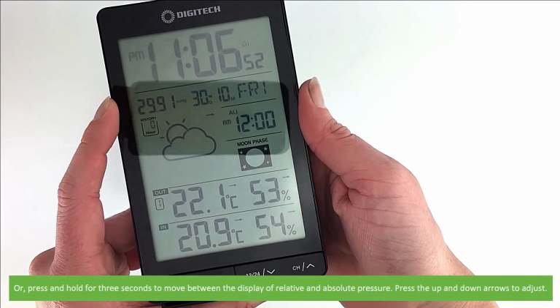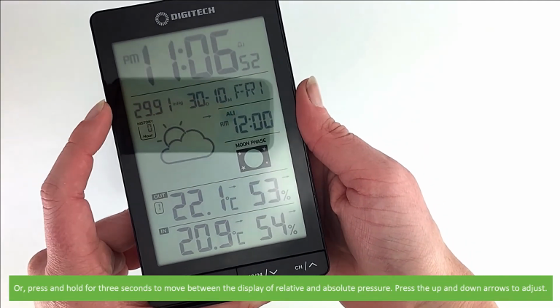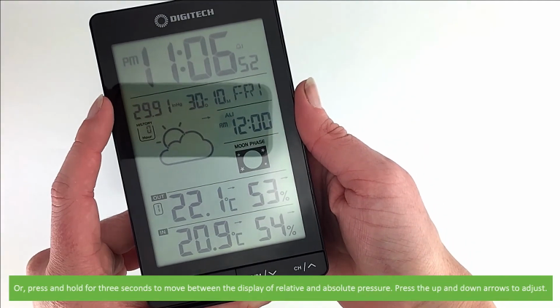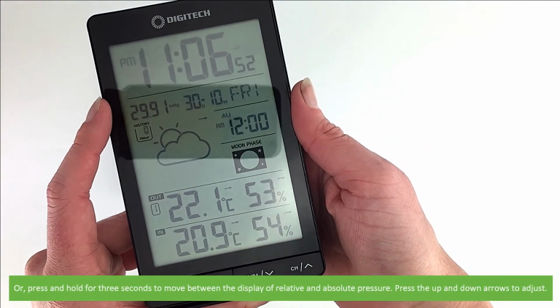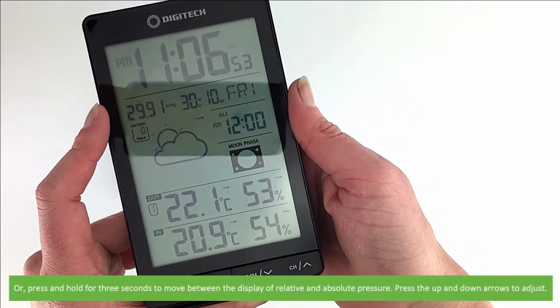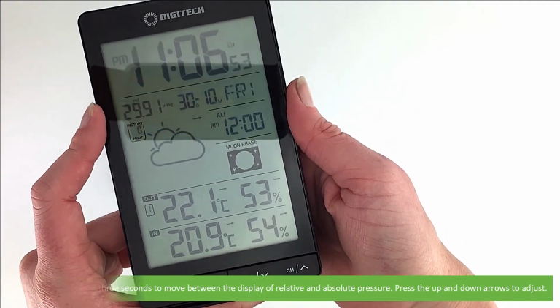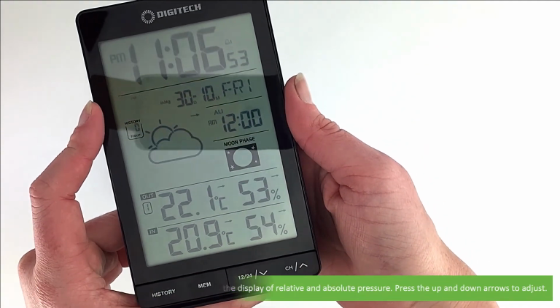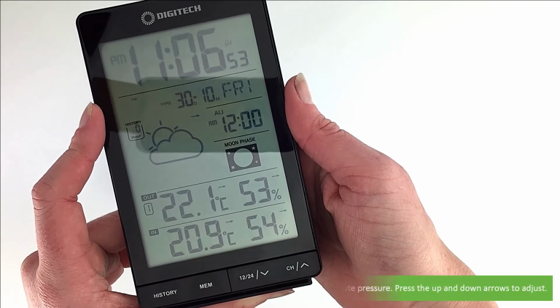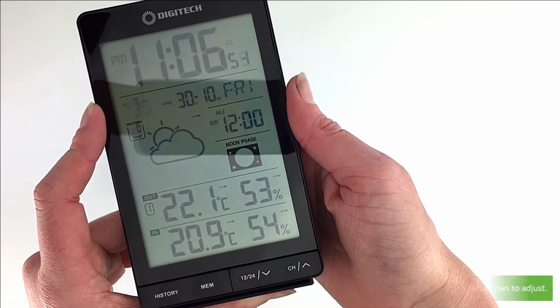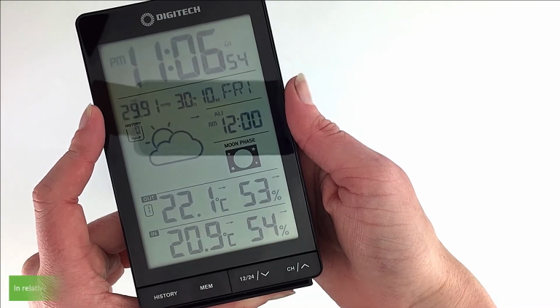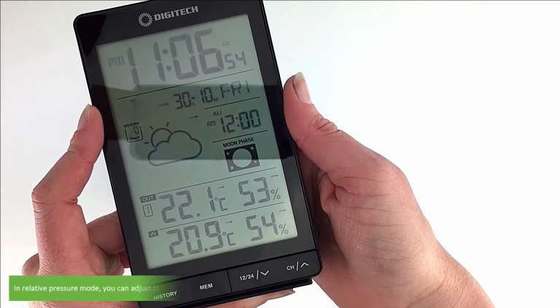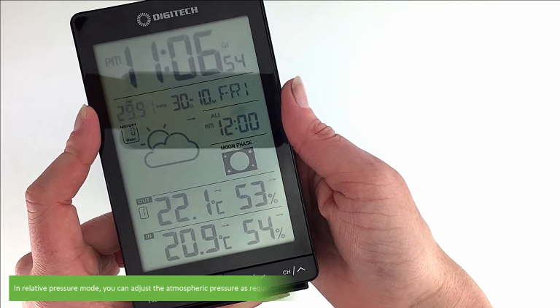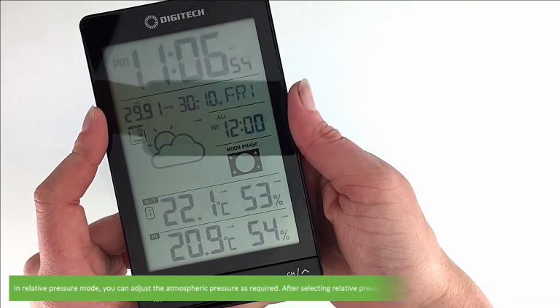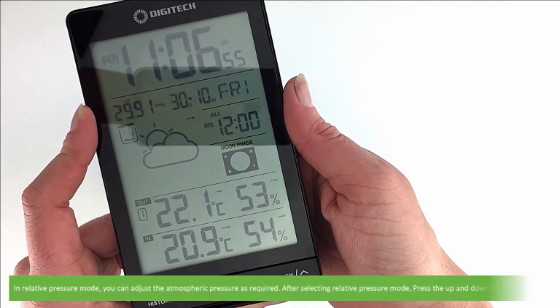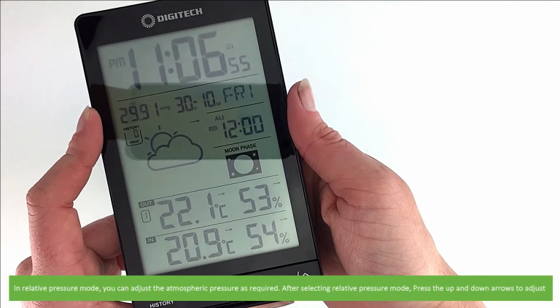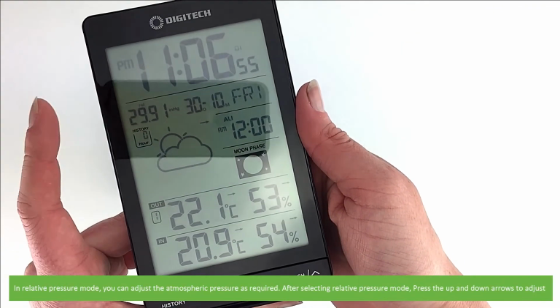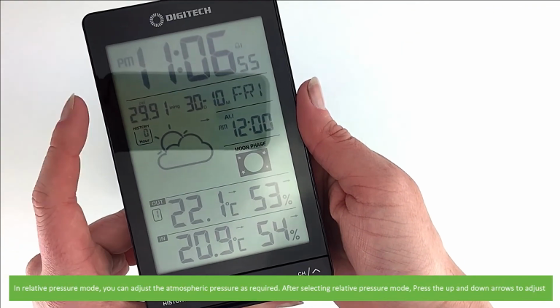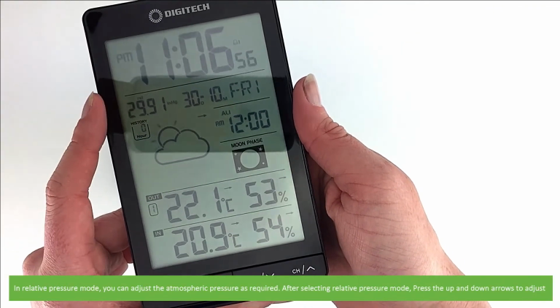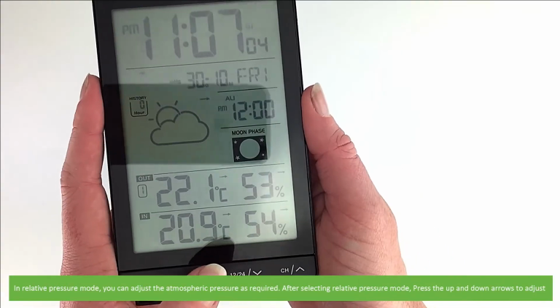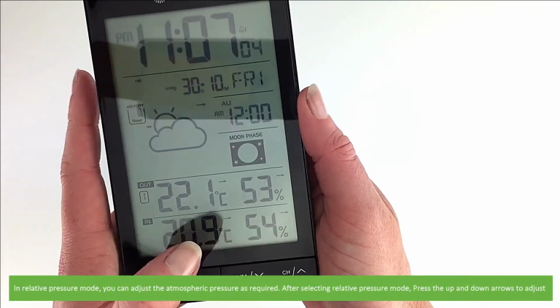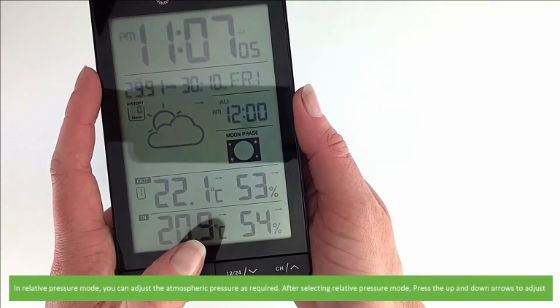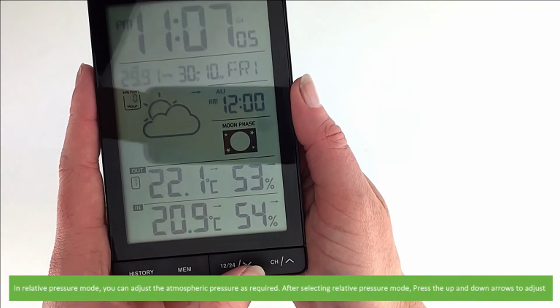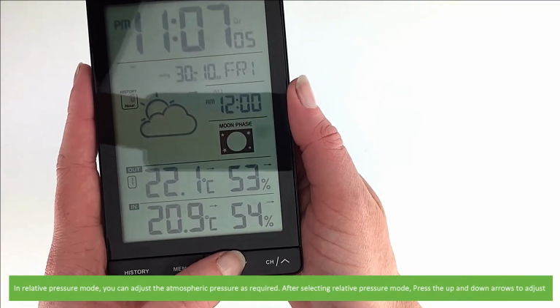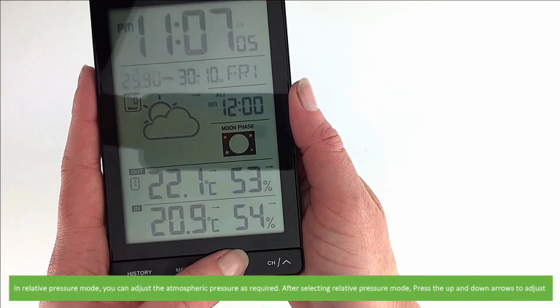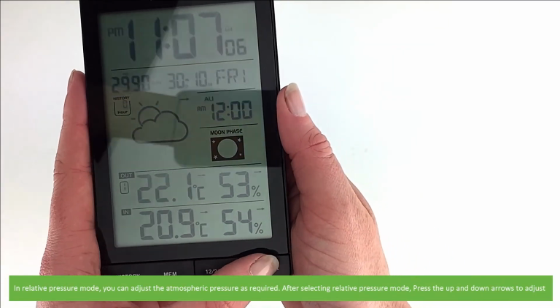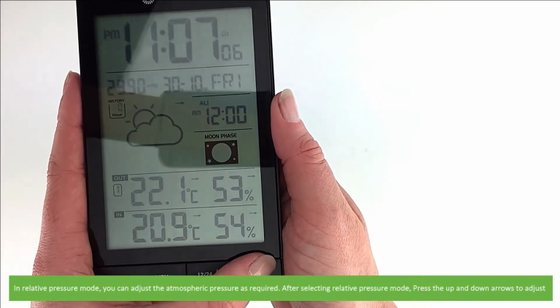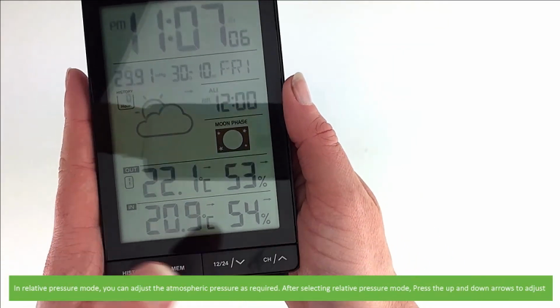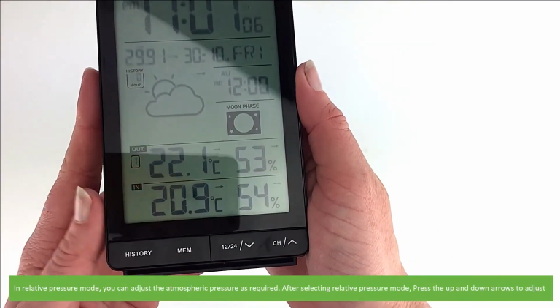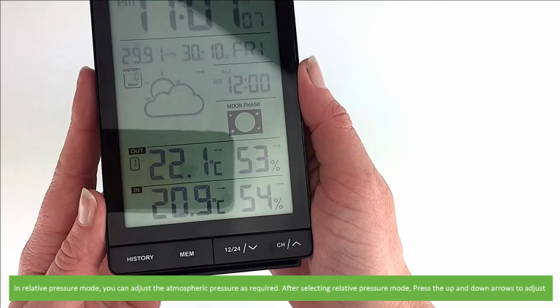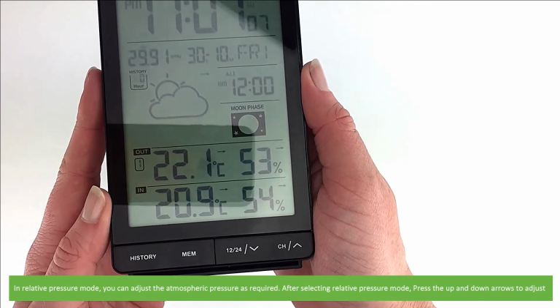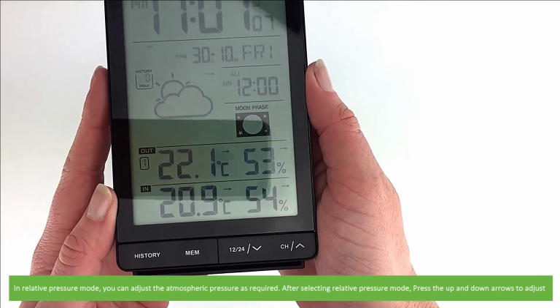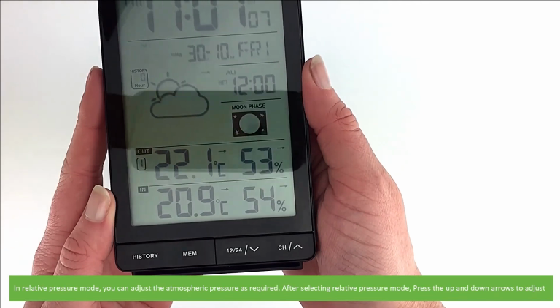Or you can press and hold the Baro button for three seconds to move between the display of relative and absolute pressure. In relative pressure mode, you can adjust atmospheric pressure as required. Press the up and down arrows to adjust.